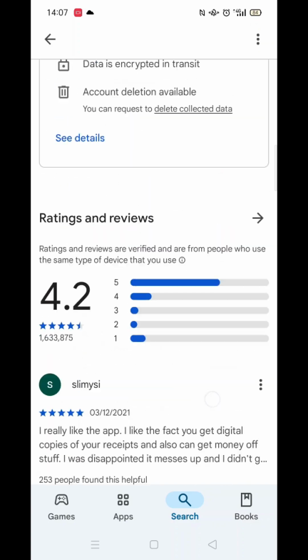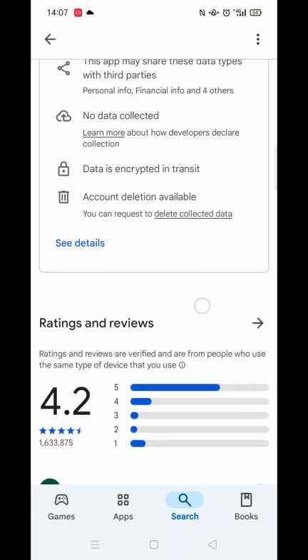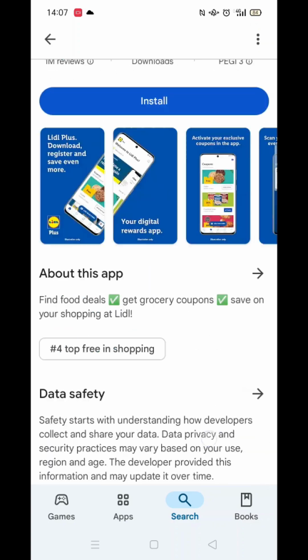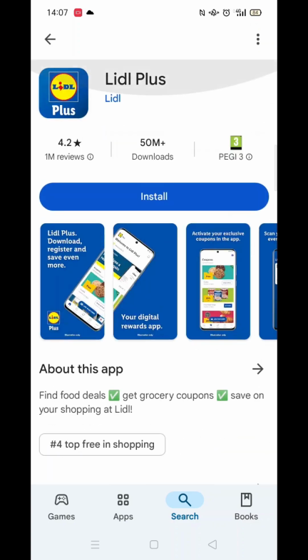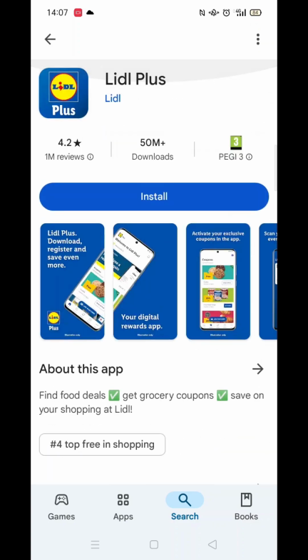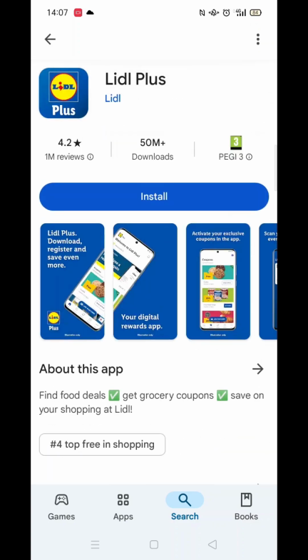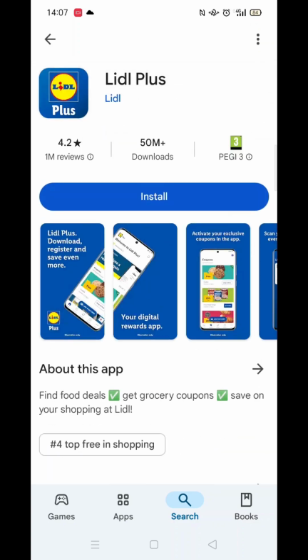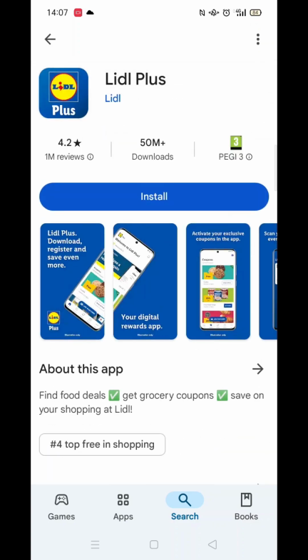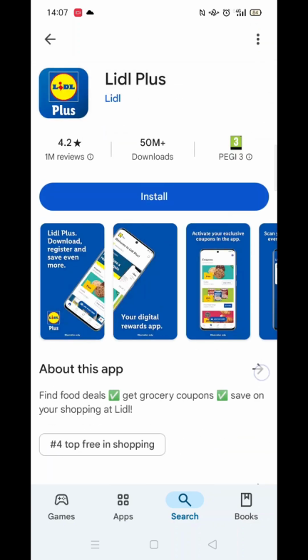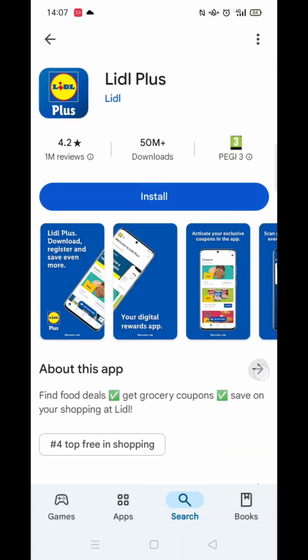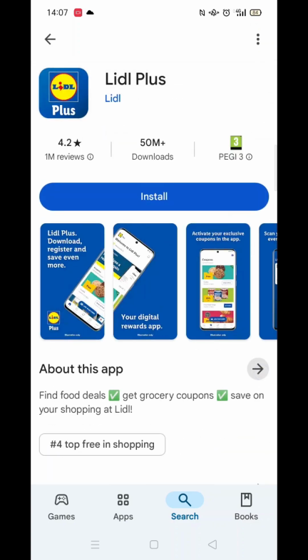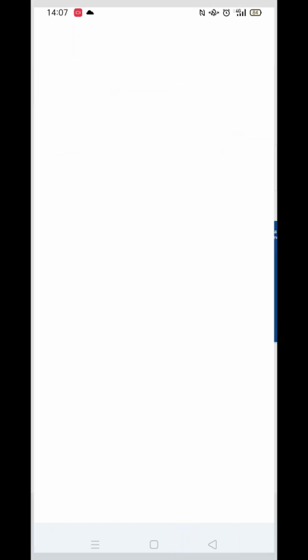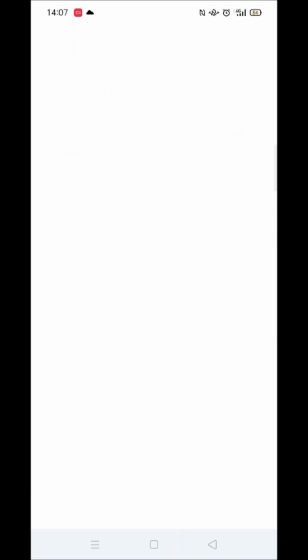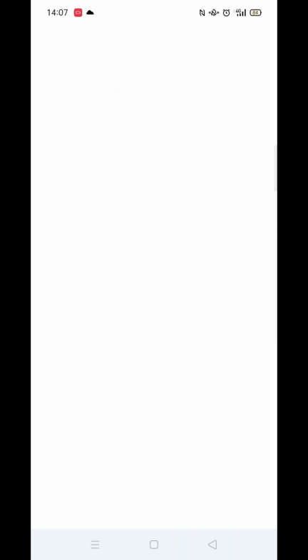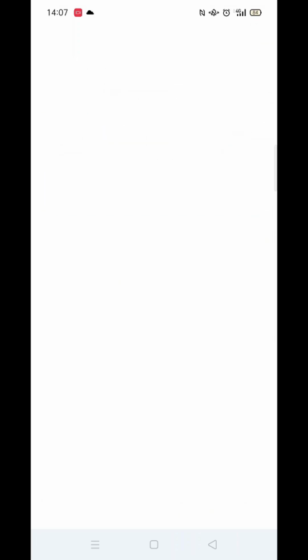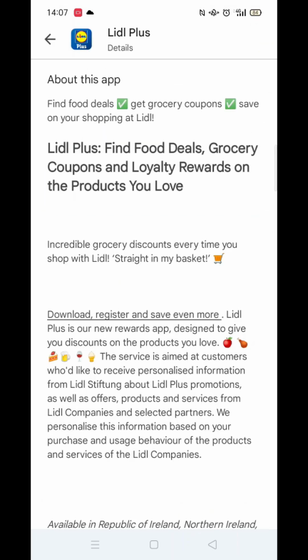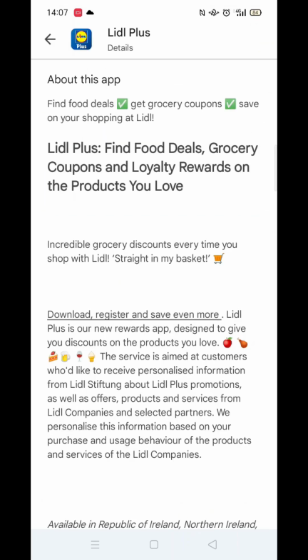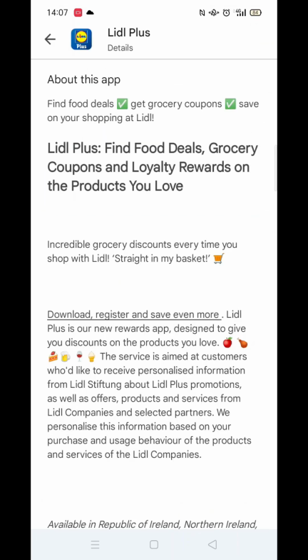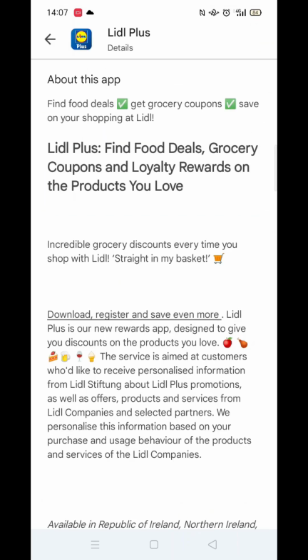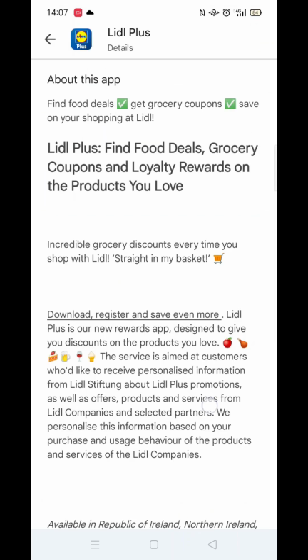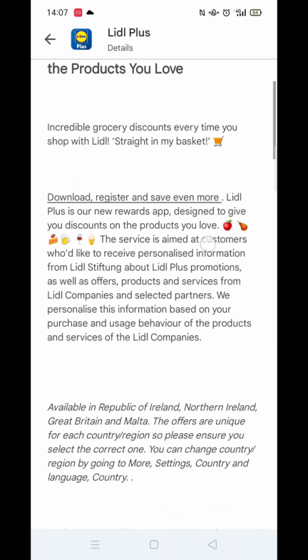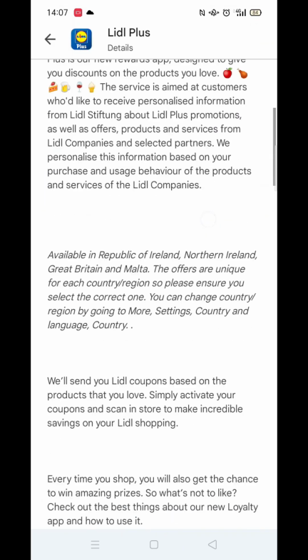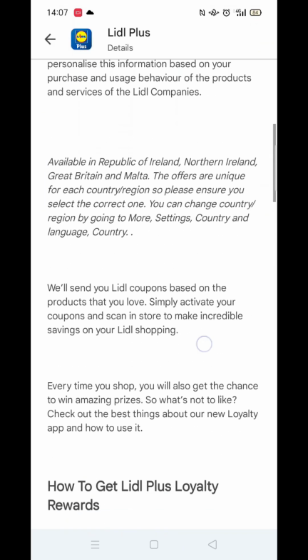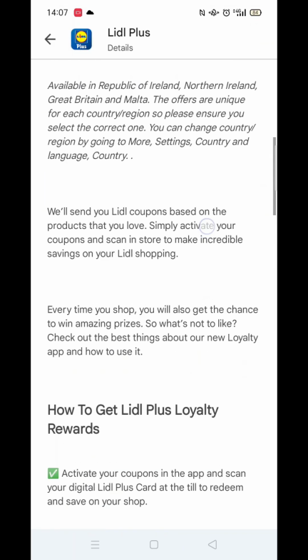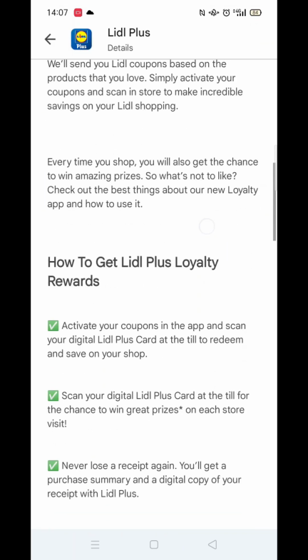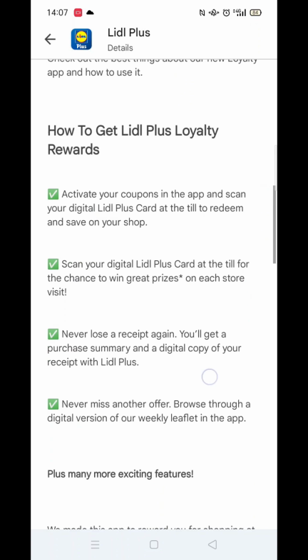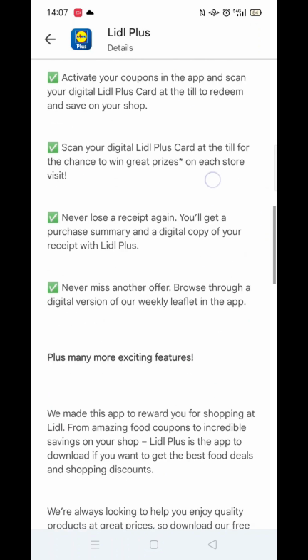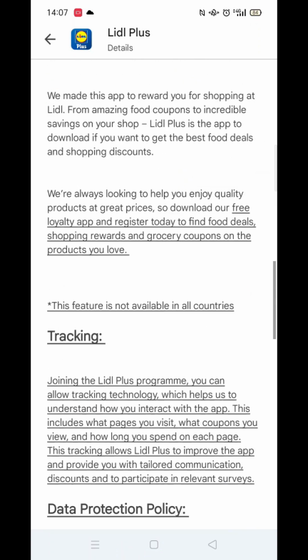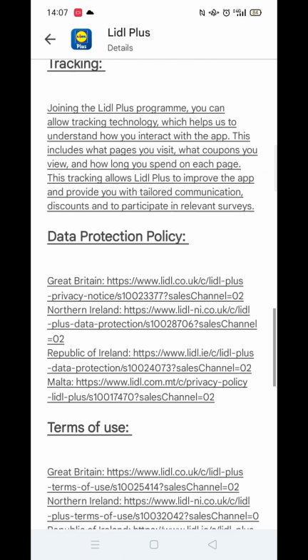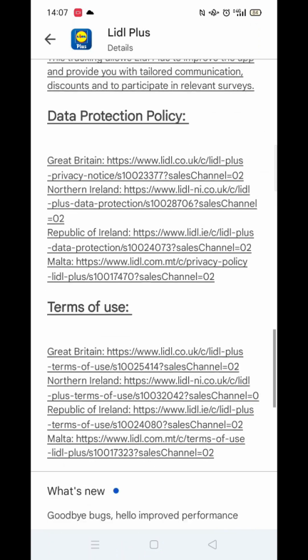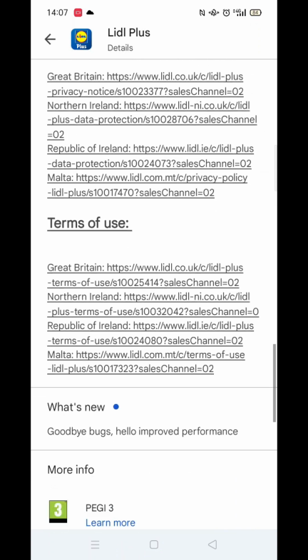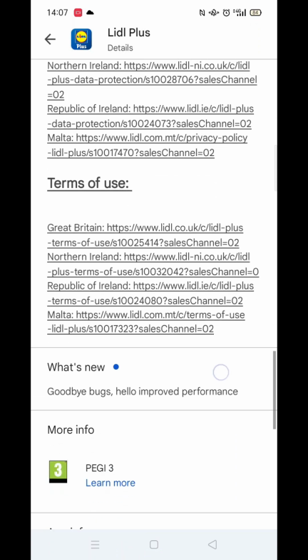If you scroll down, you will see general information about the app, as well as genuine customer reviews and ratings.